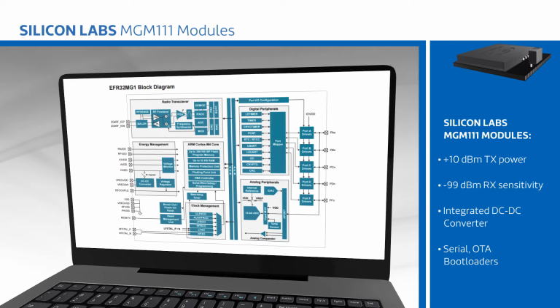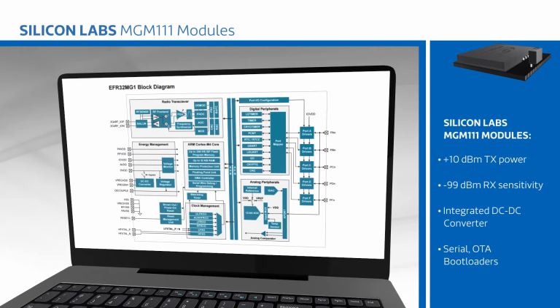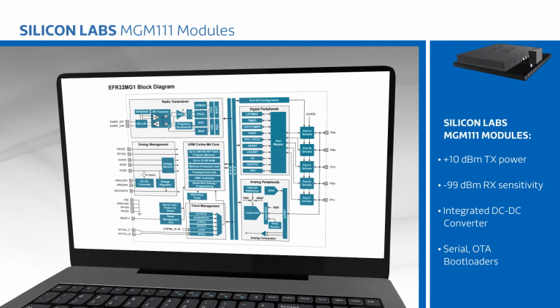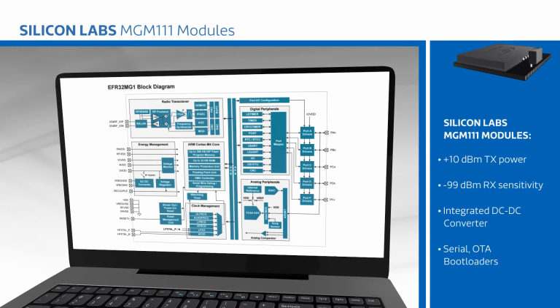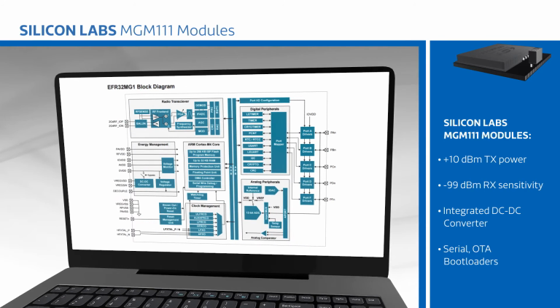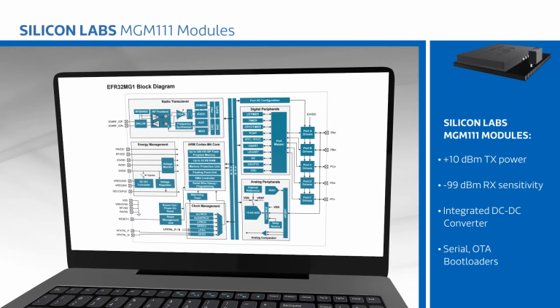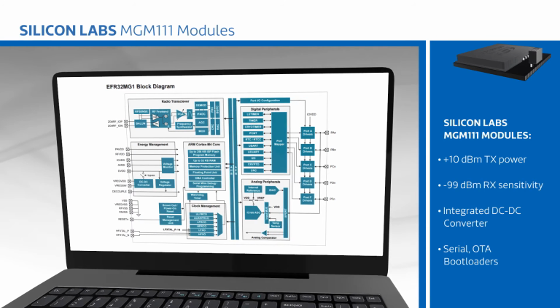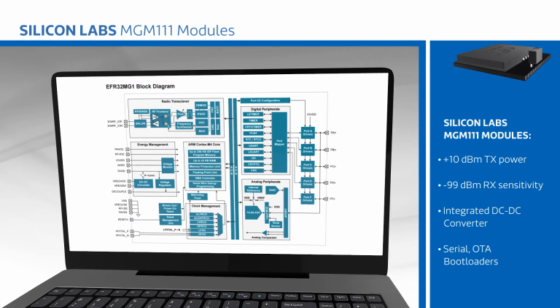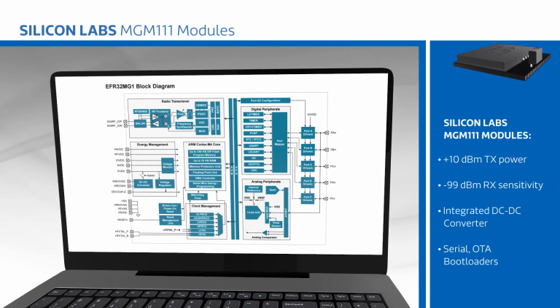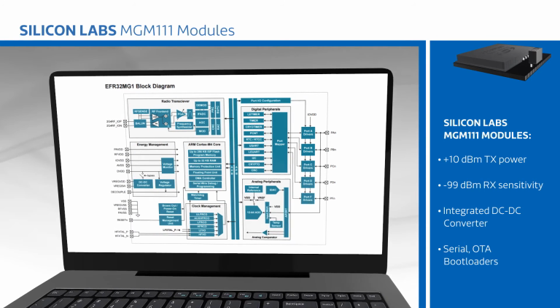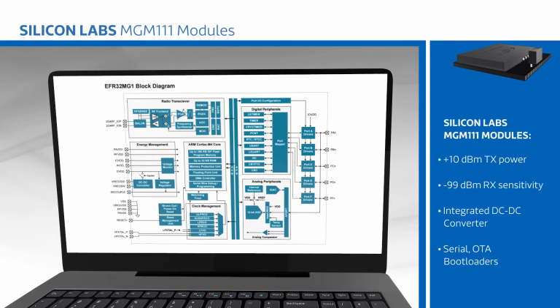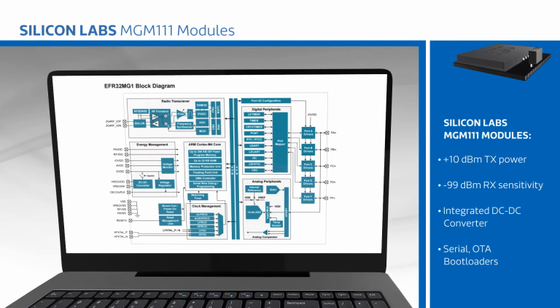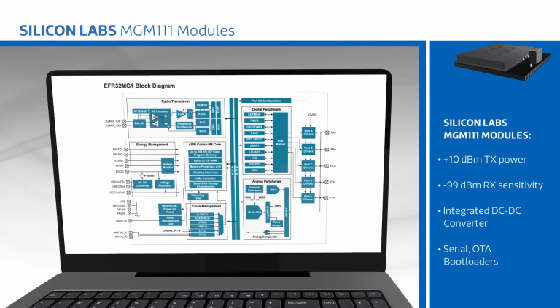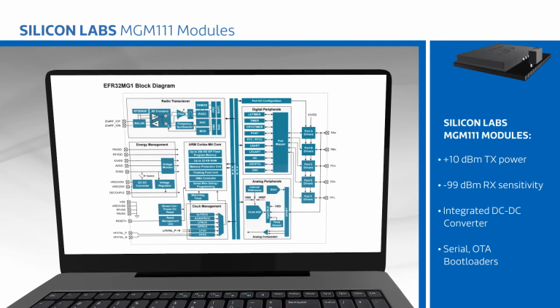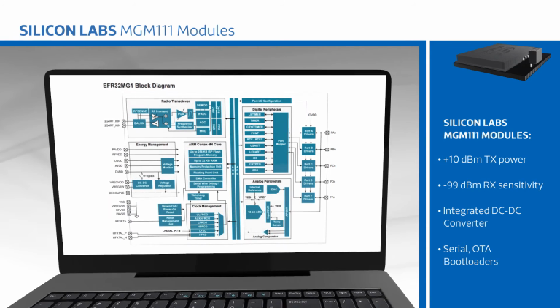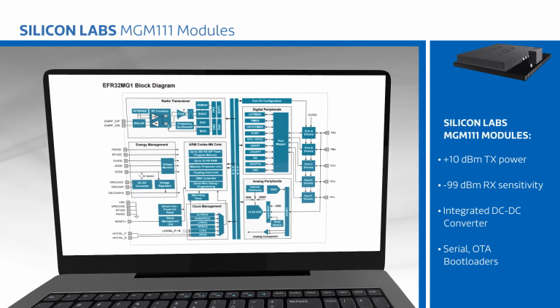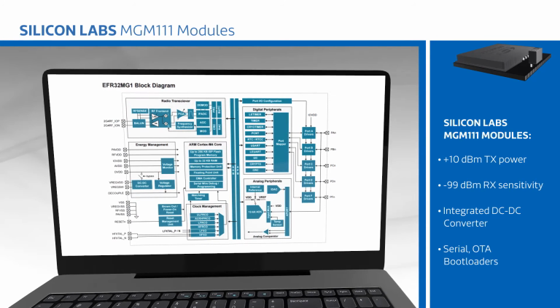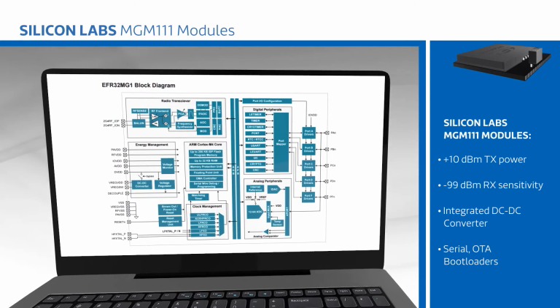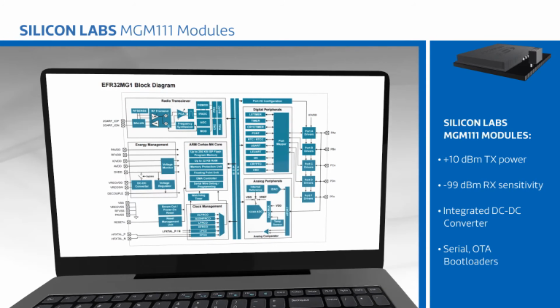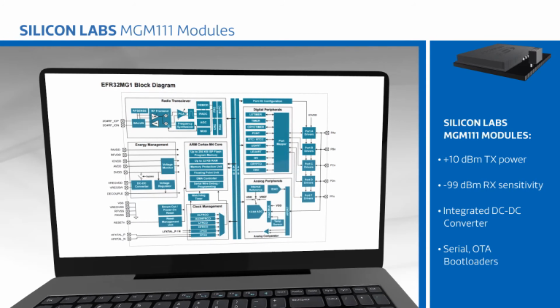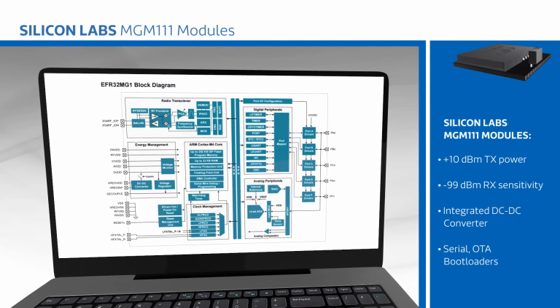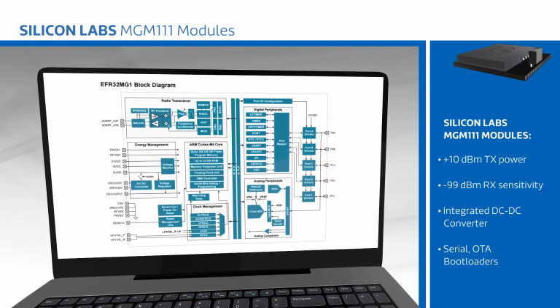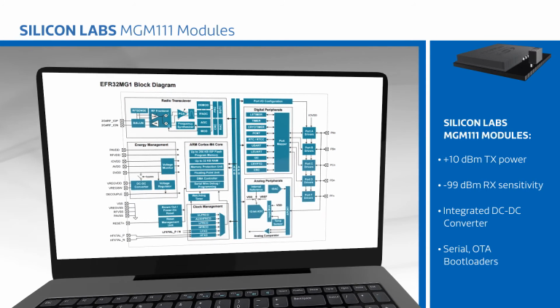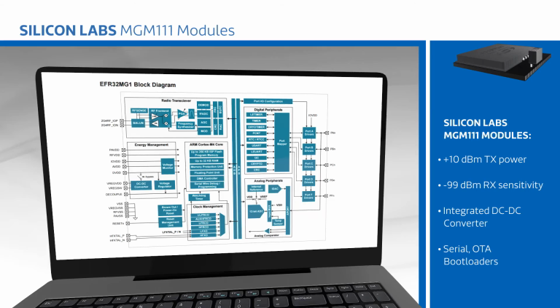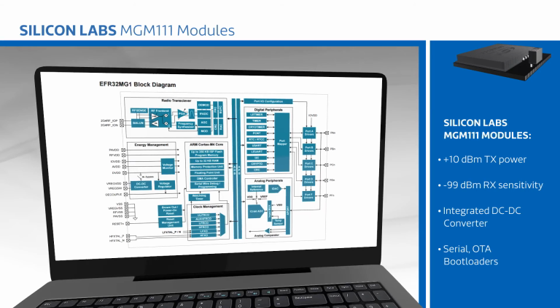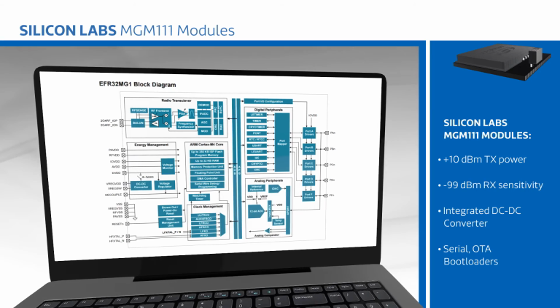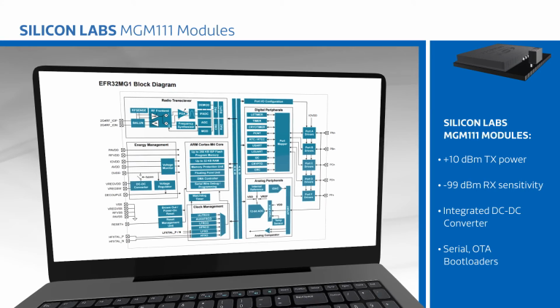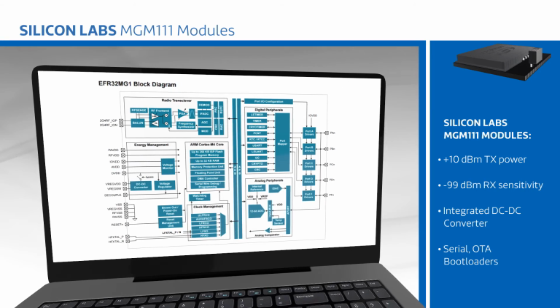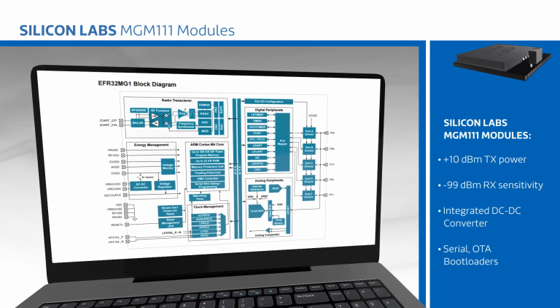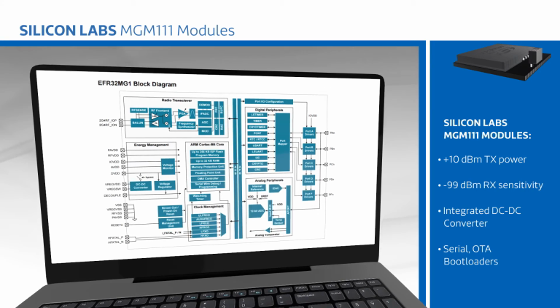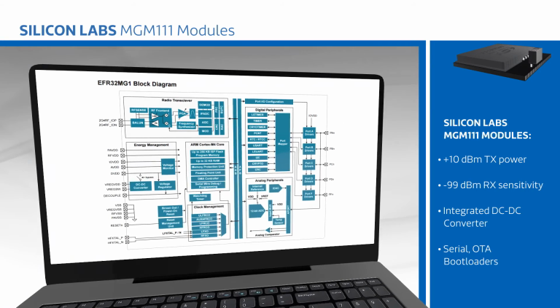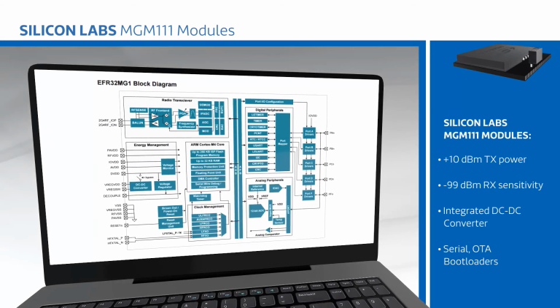MGM-111 modules are ideal for low-power wireless applications in the connected home, building automation, lighting, smart grid, and industrial automation.